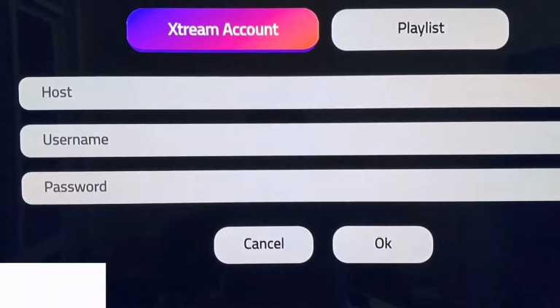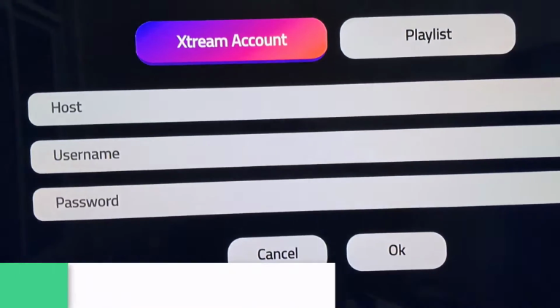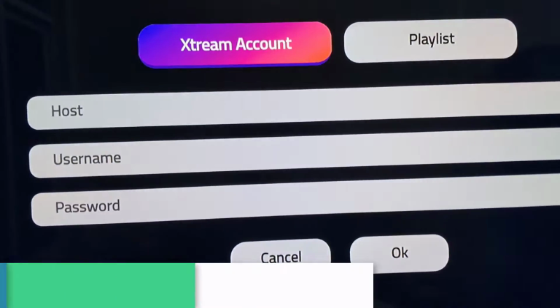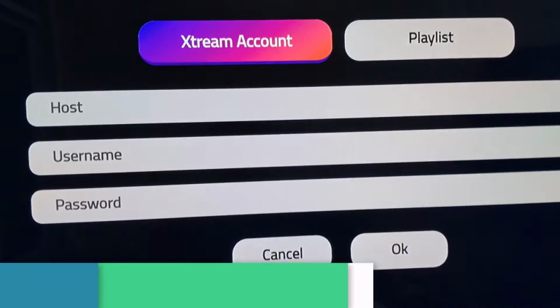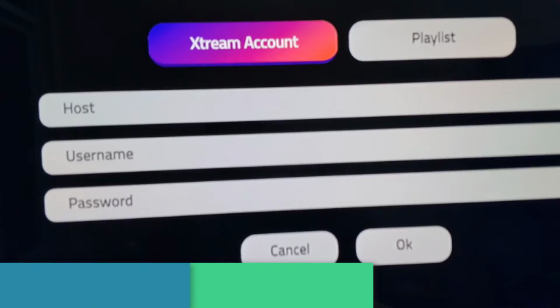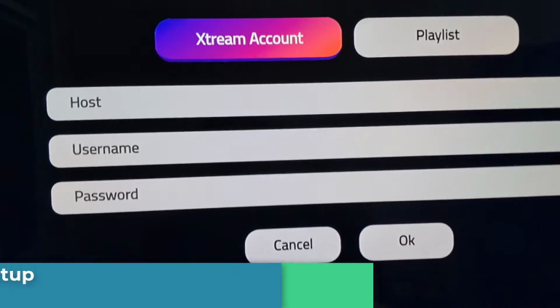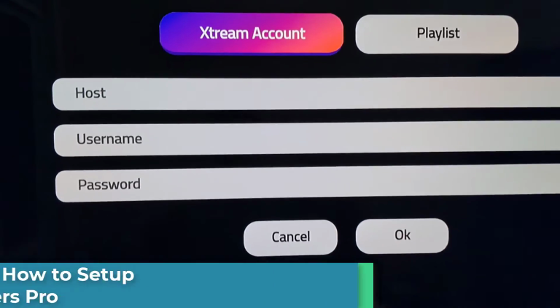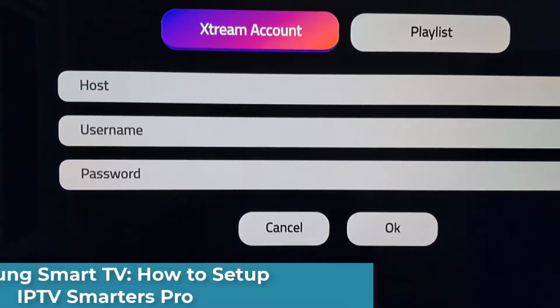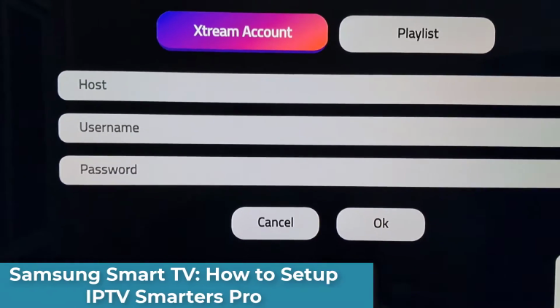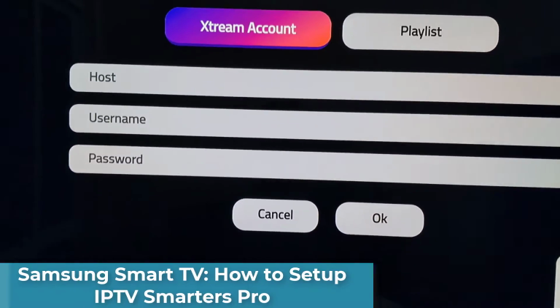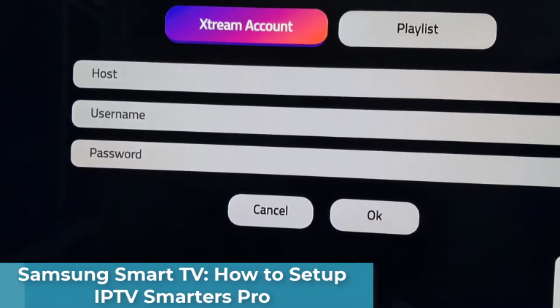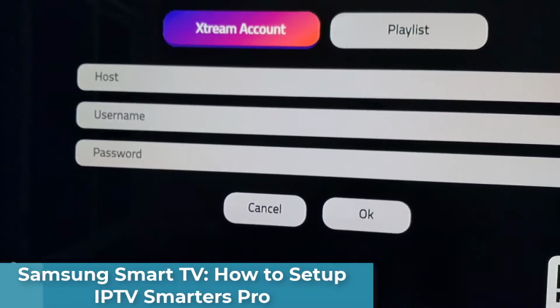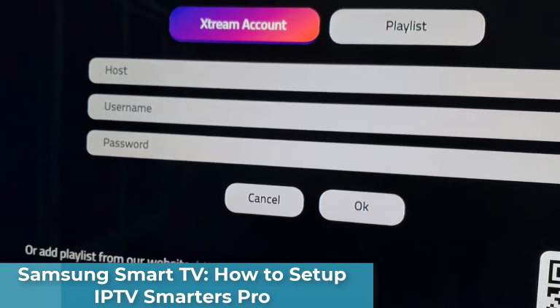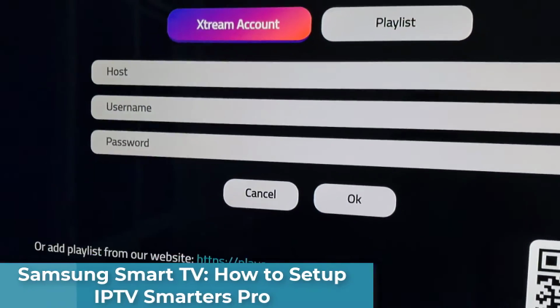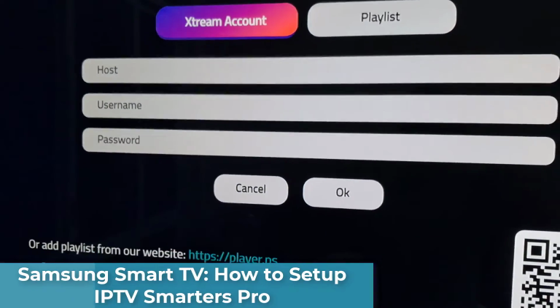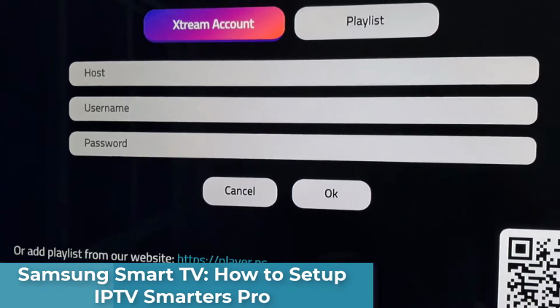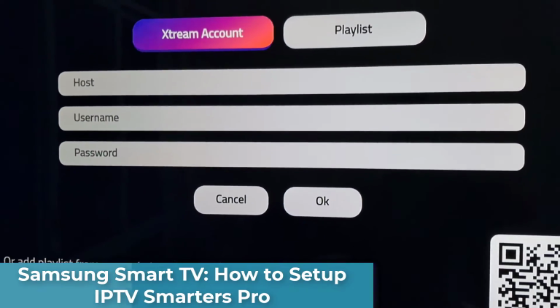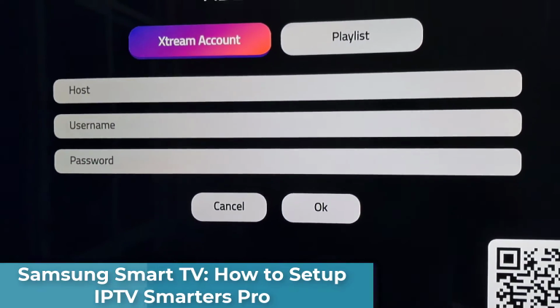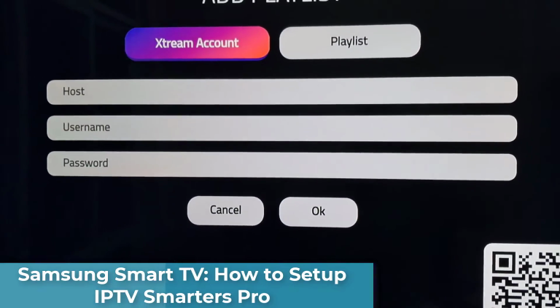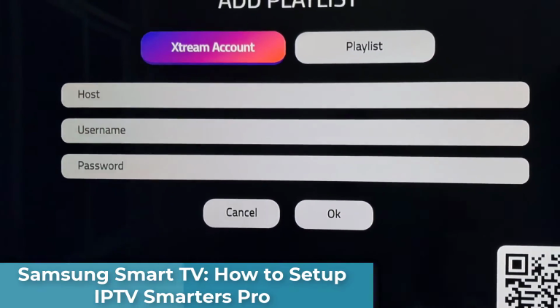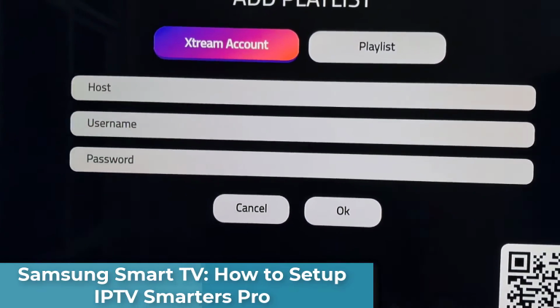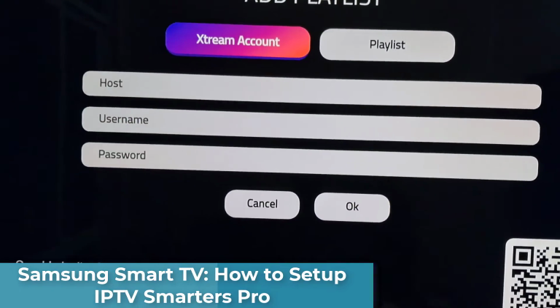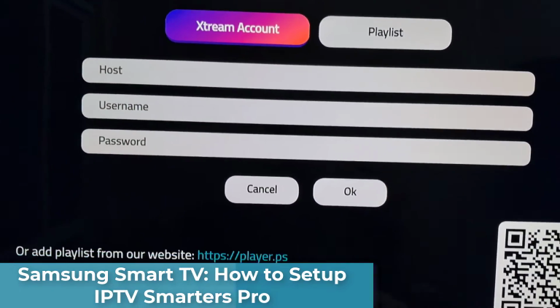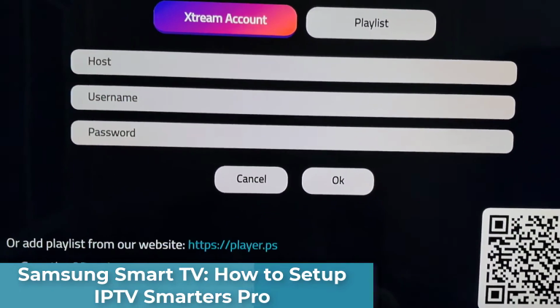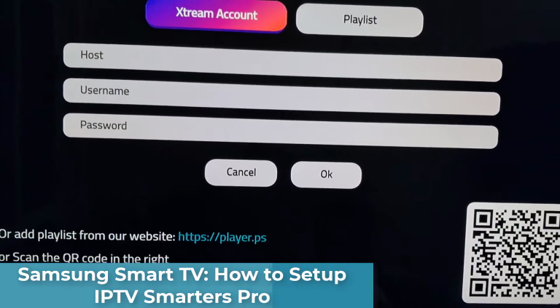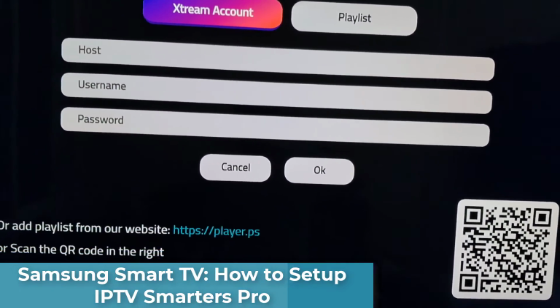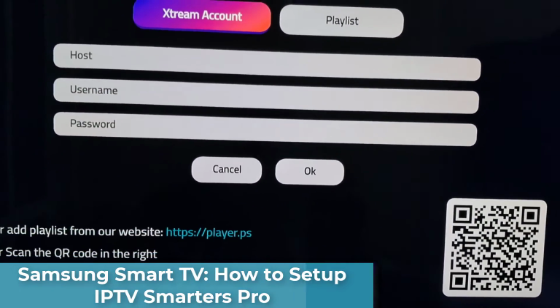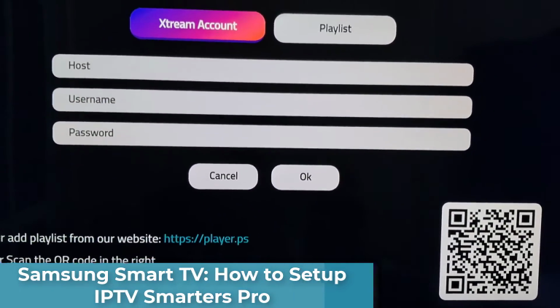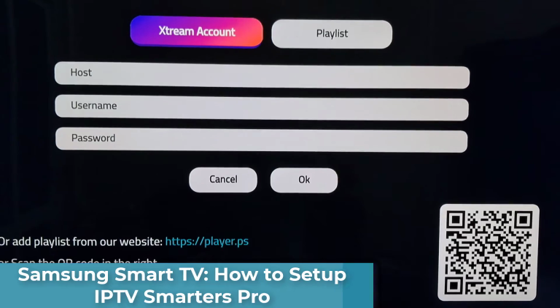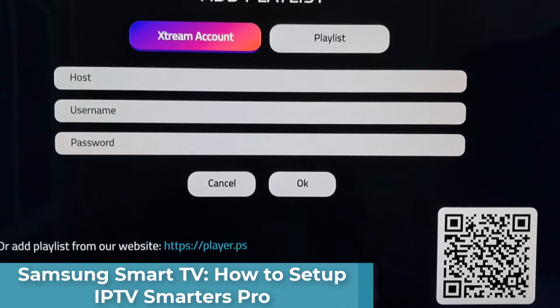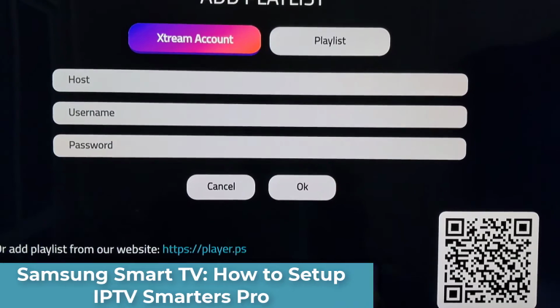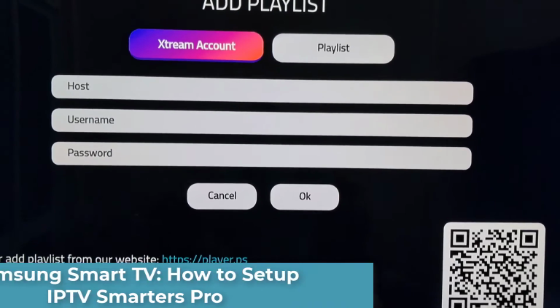Hi everyone. In this video, I'm going to show you how to install Ipffsmarts Pro on your Samsung TV.